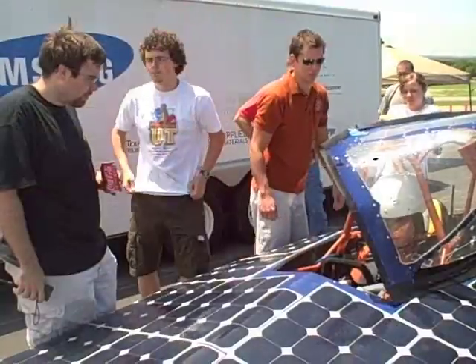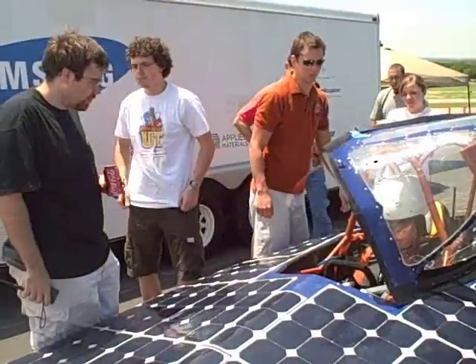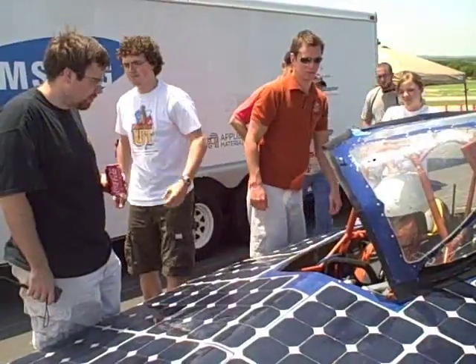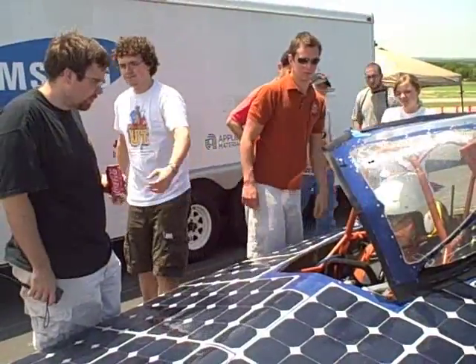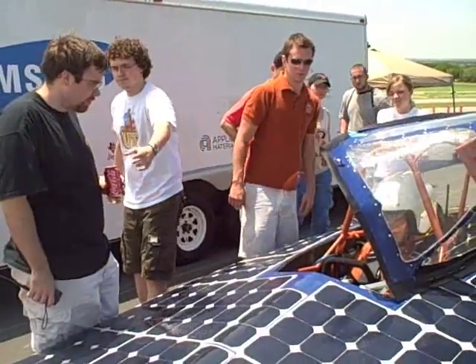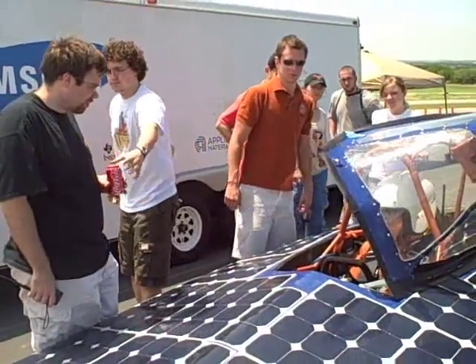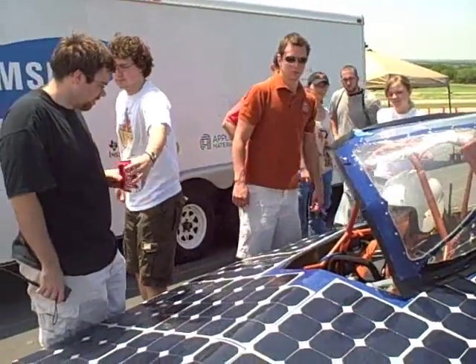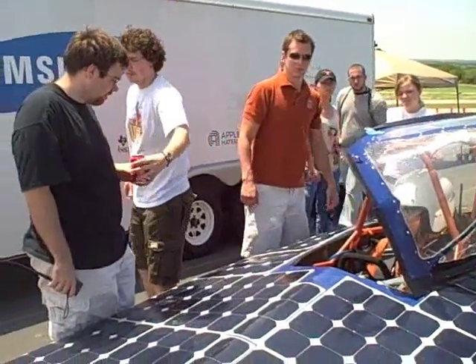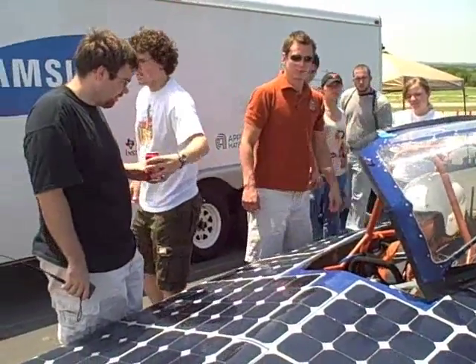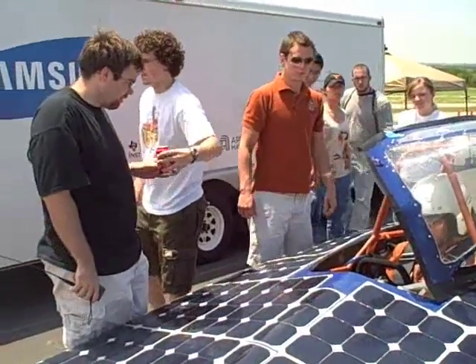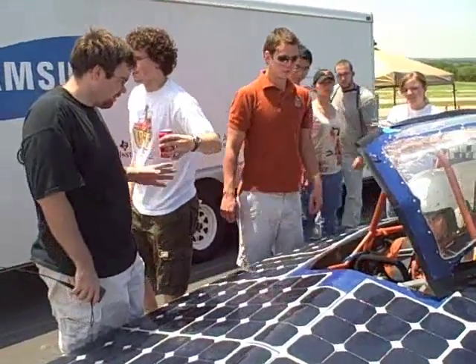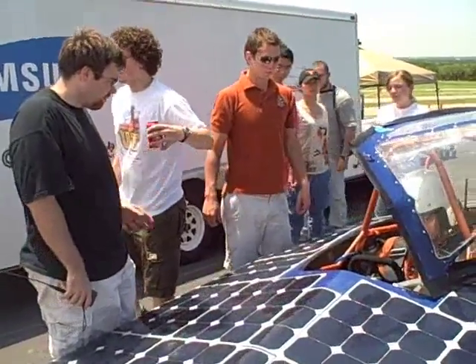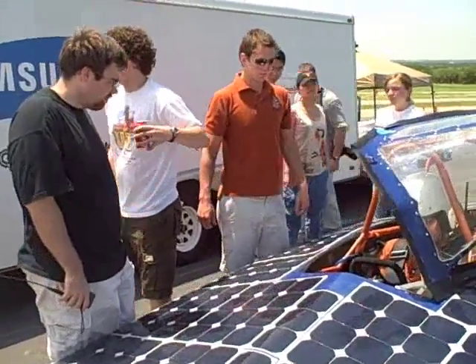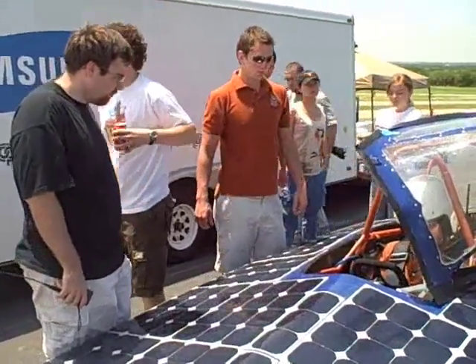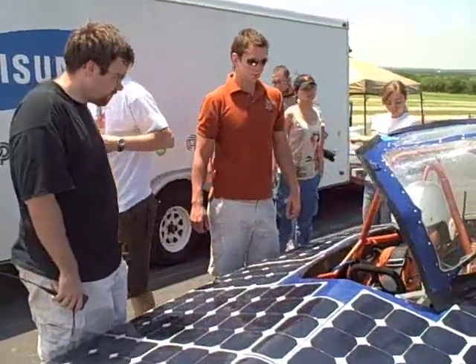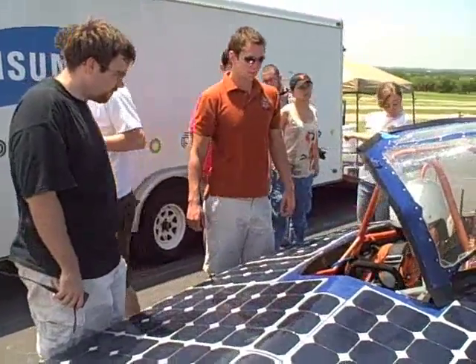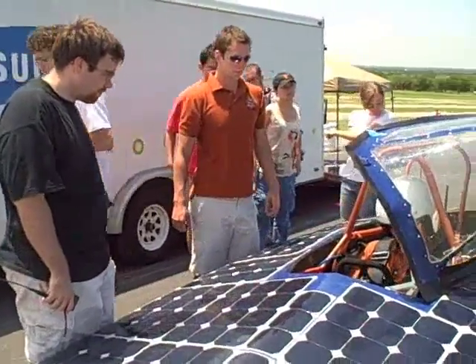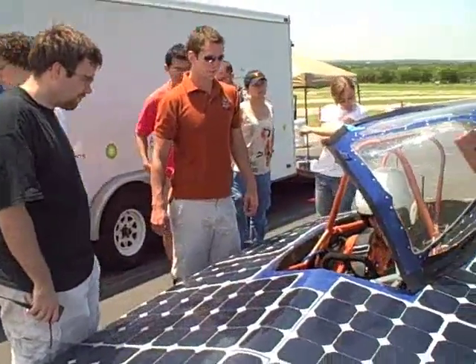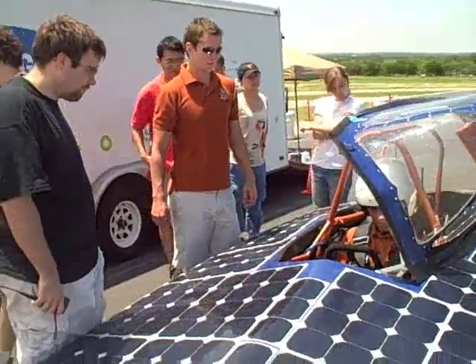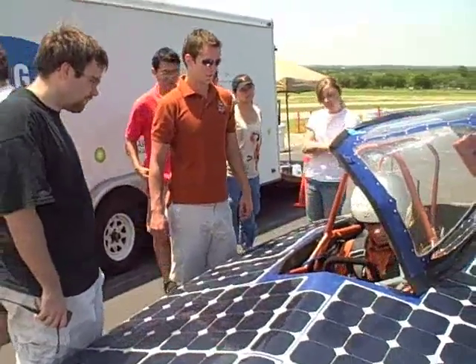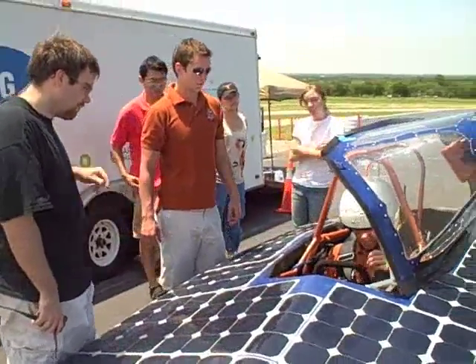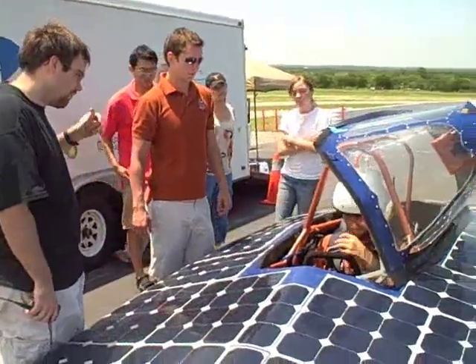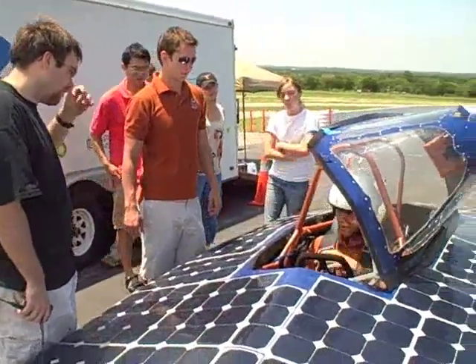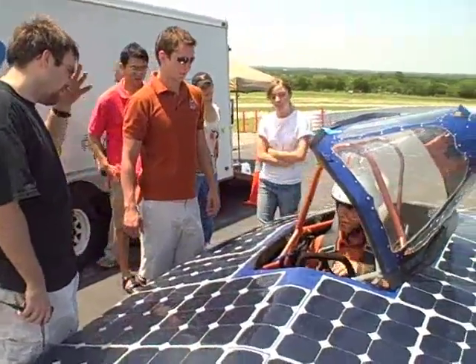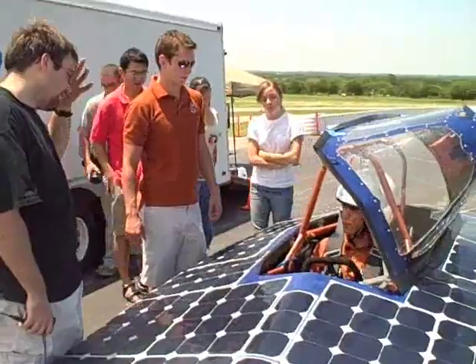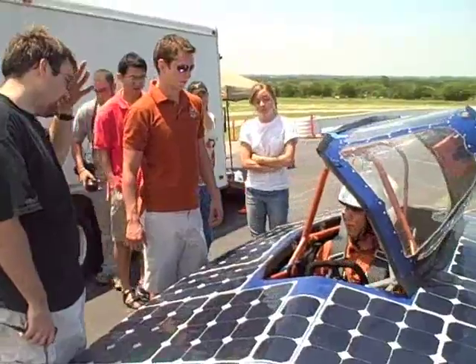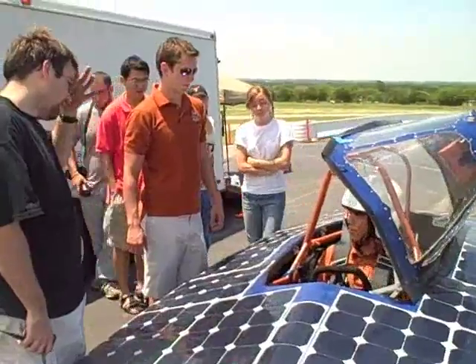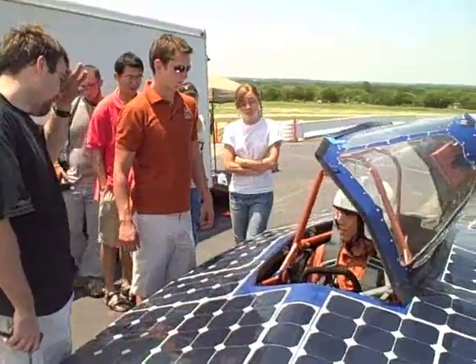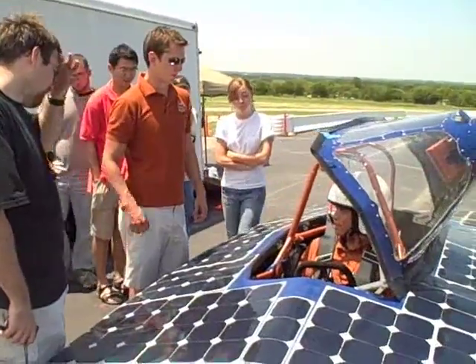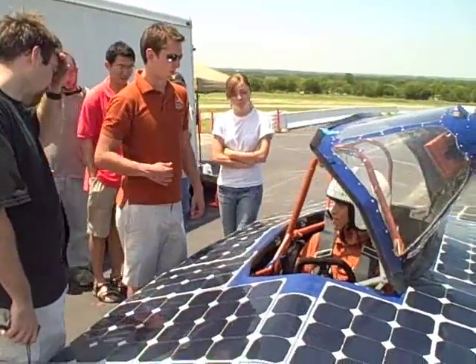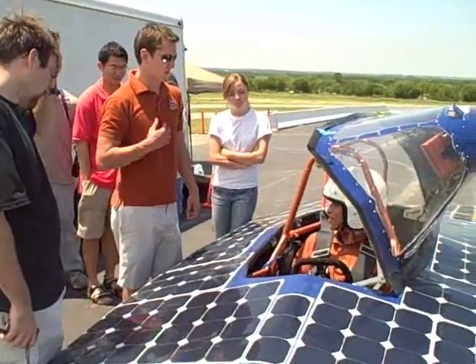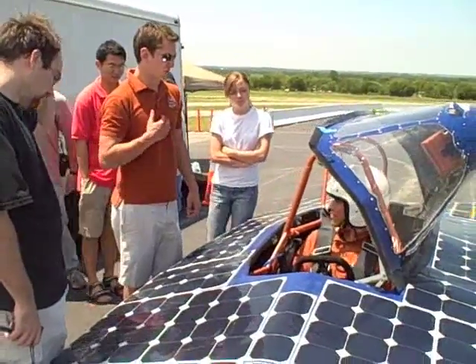Alright, cool. I think I got up to 40 or something. 42.